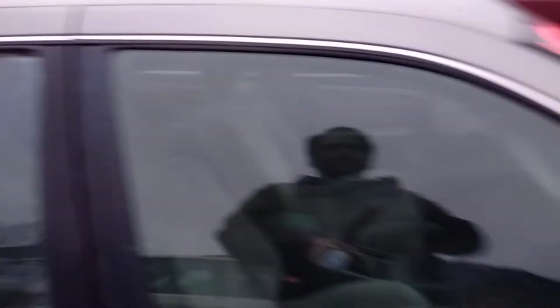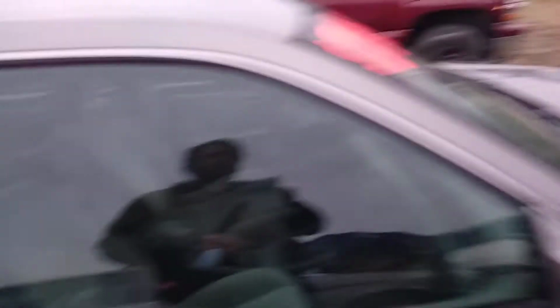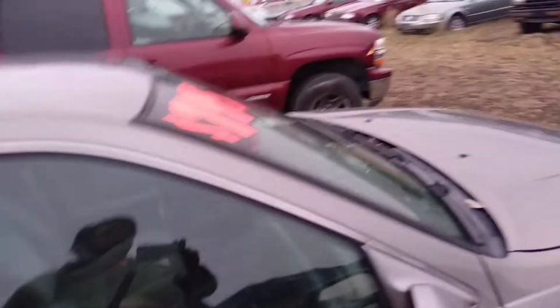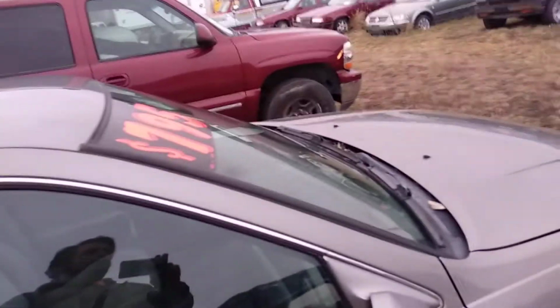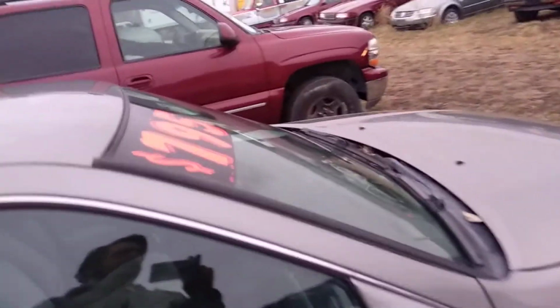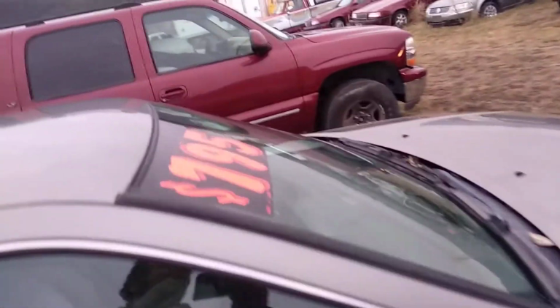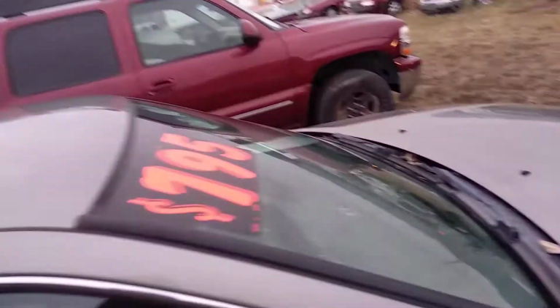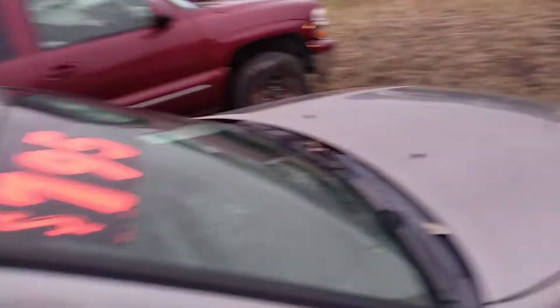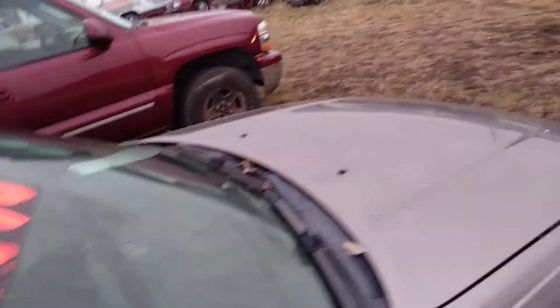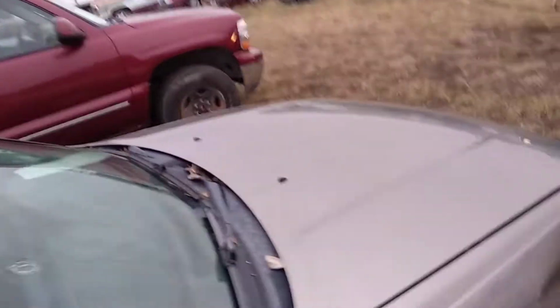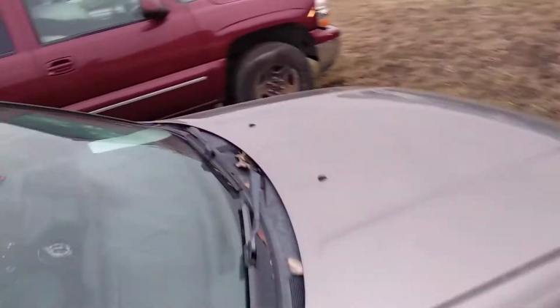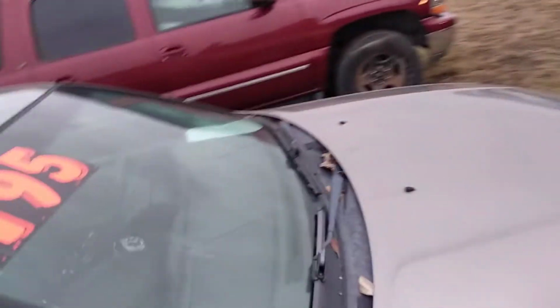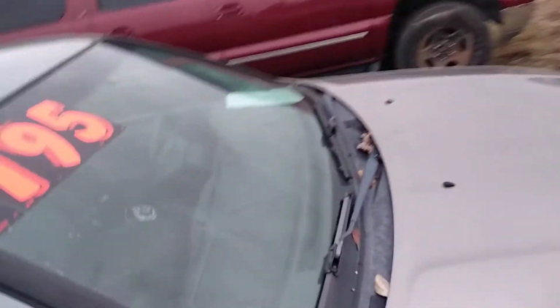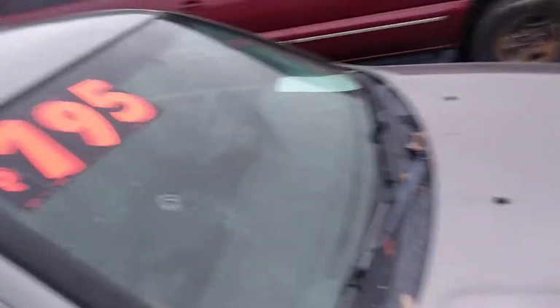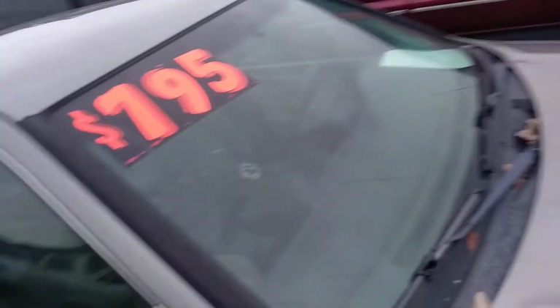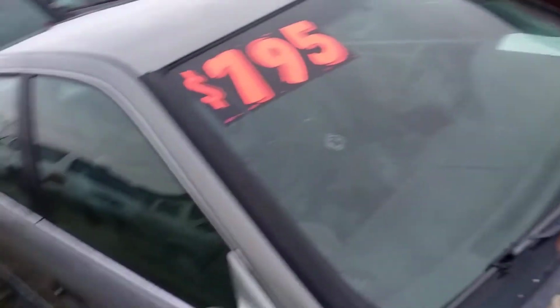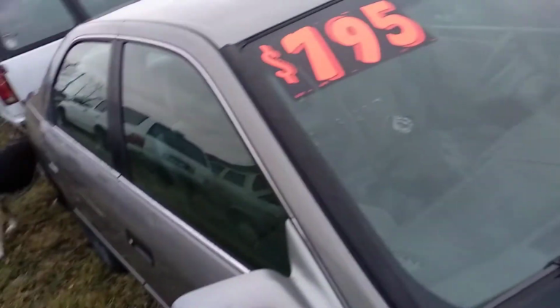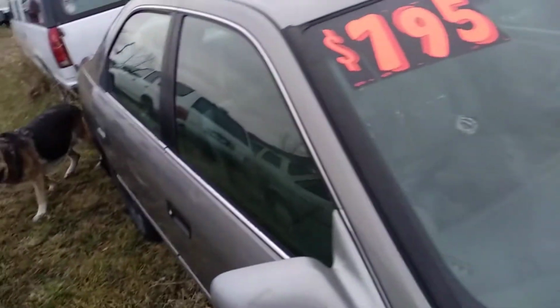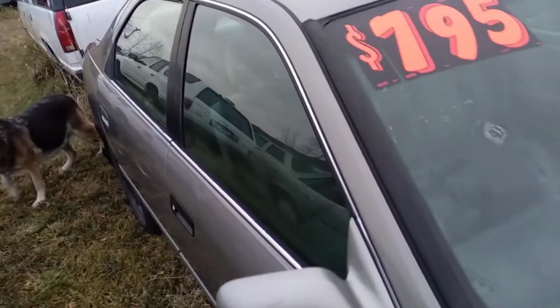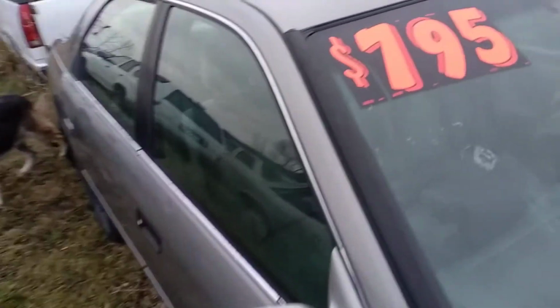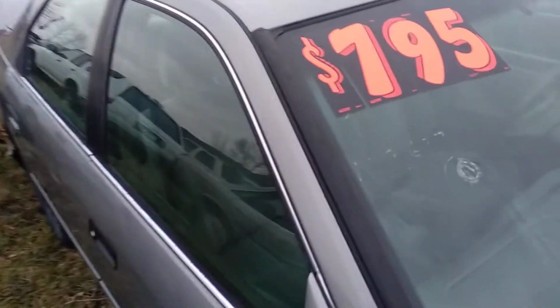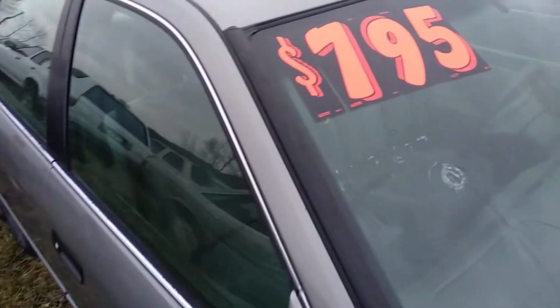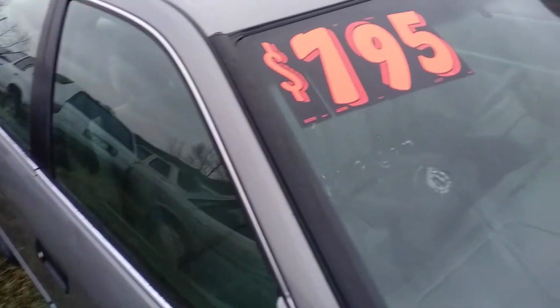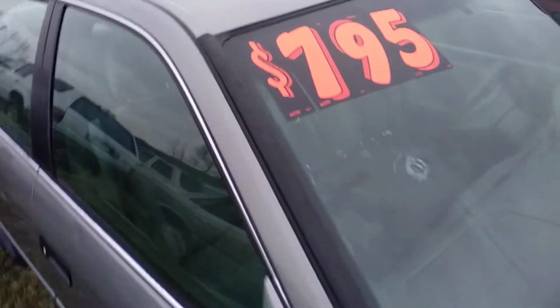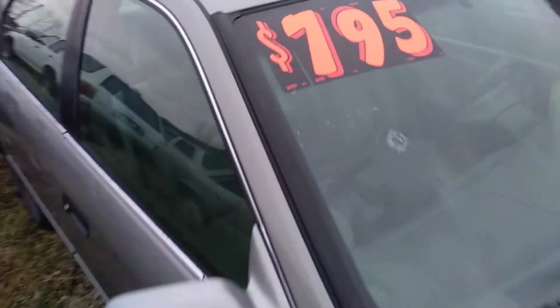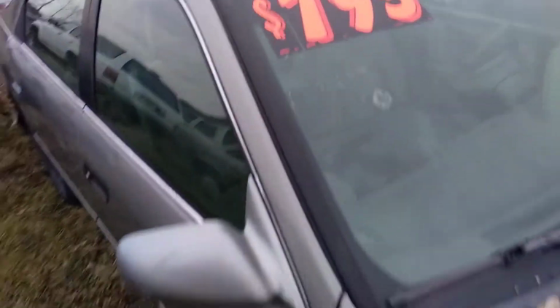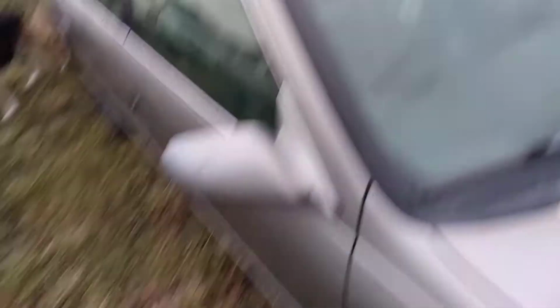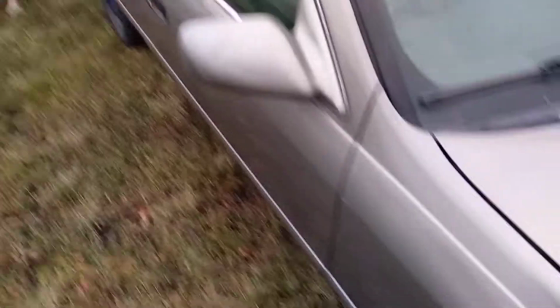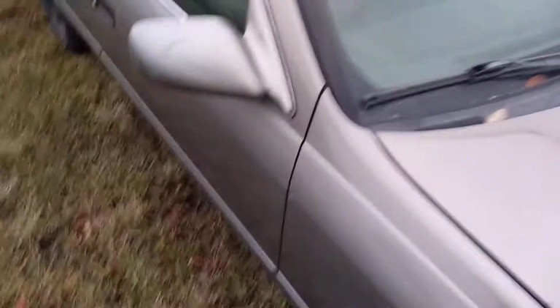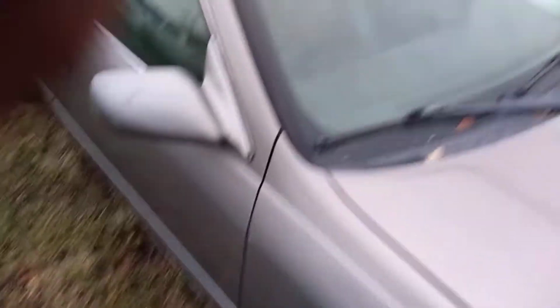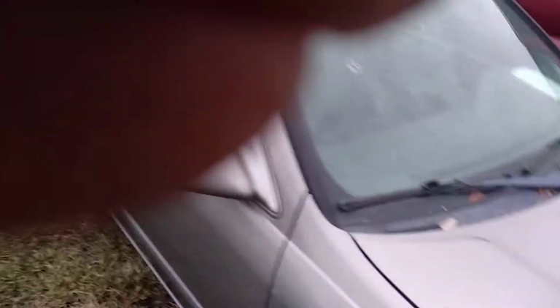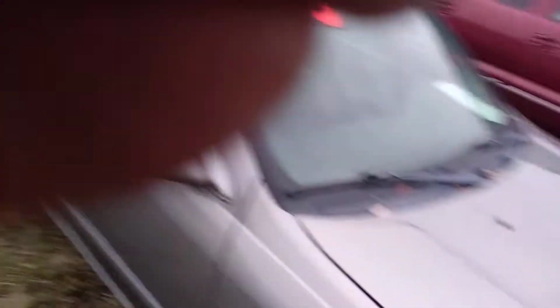If you're interested in this, it runs, it drives. It's got 167,000 miles on an '01. Let's see the trick key tag.